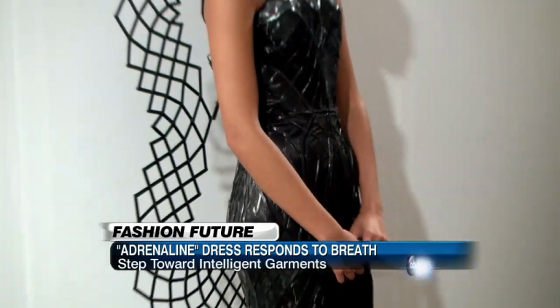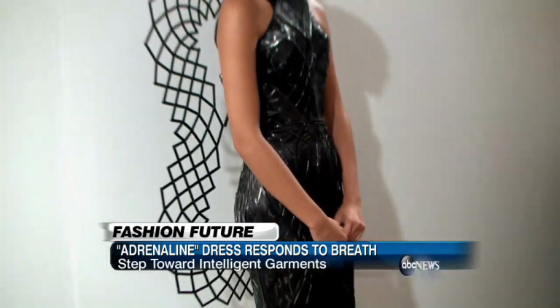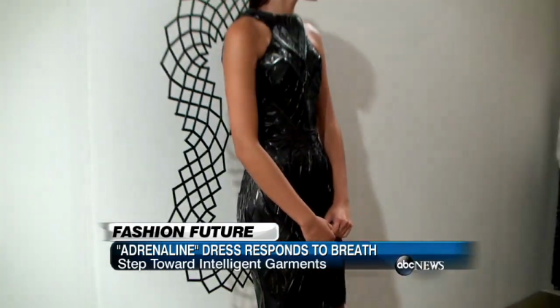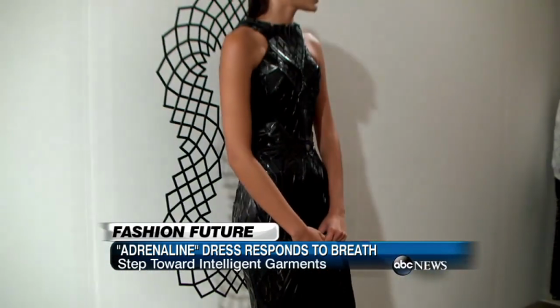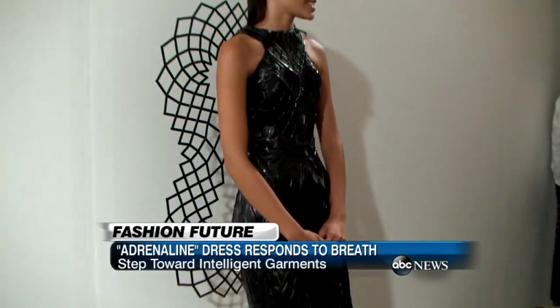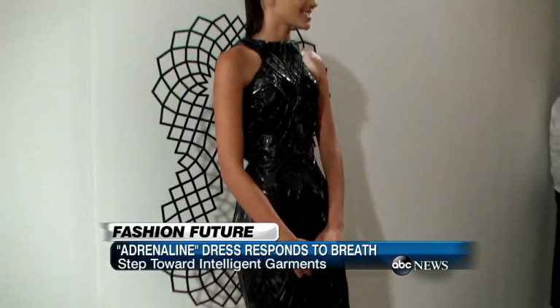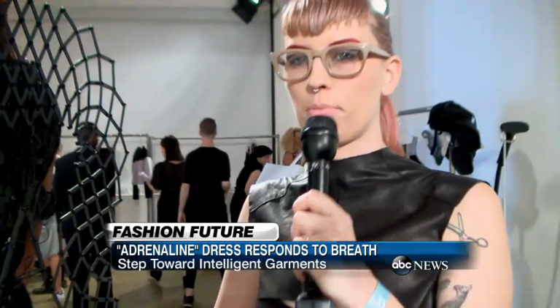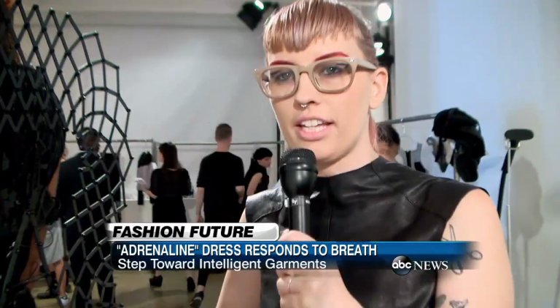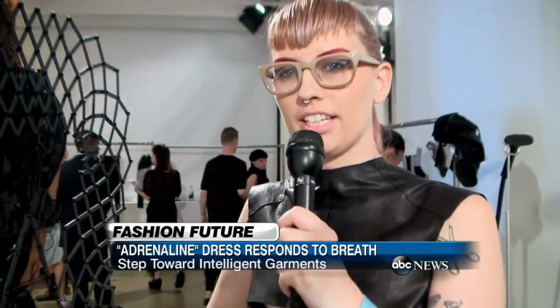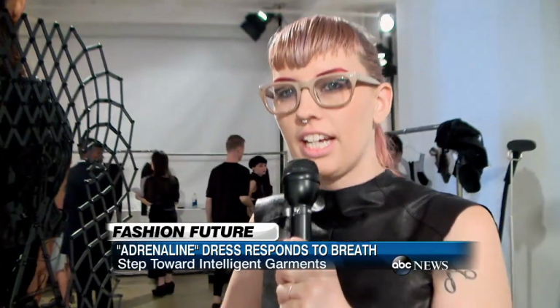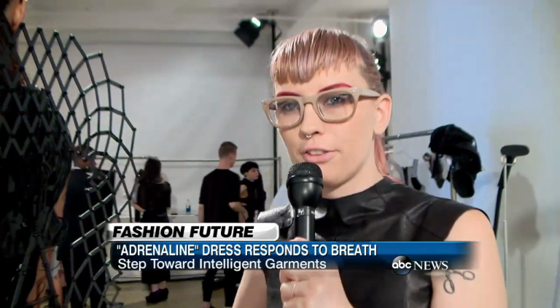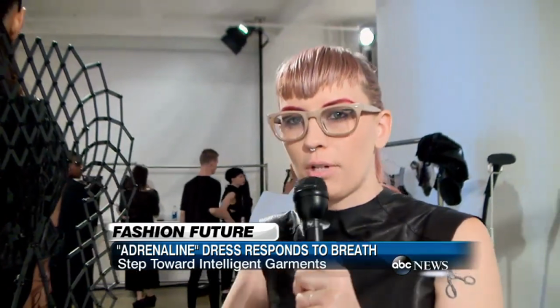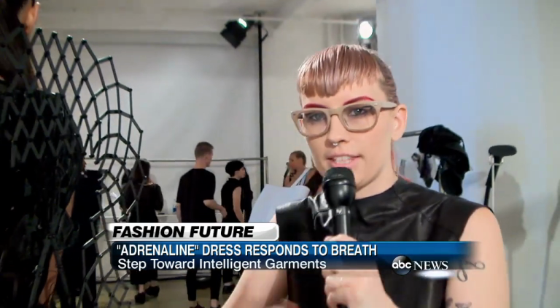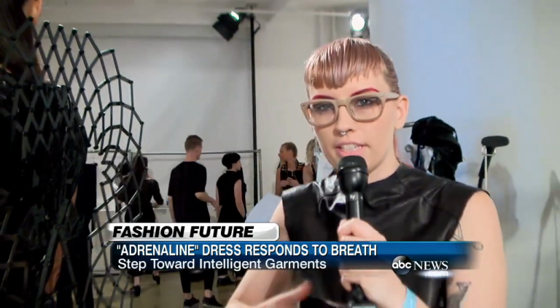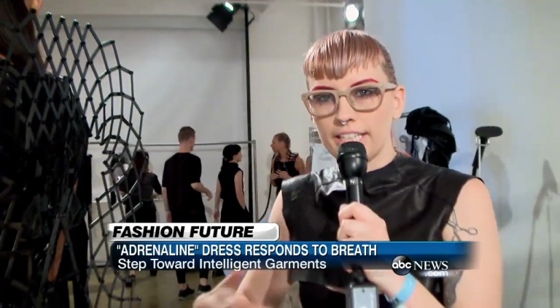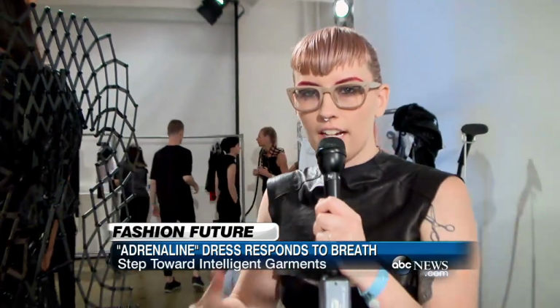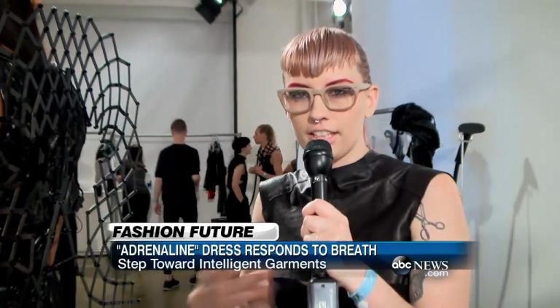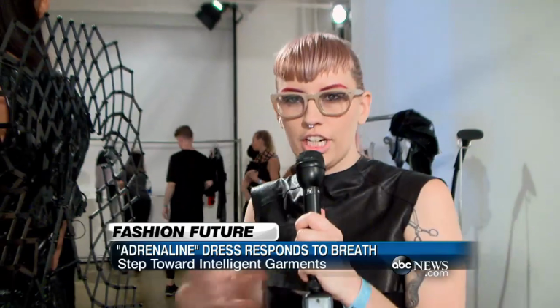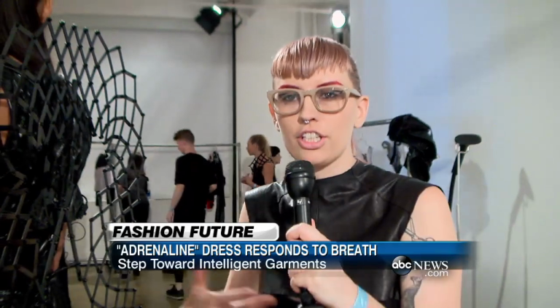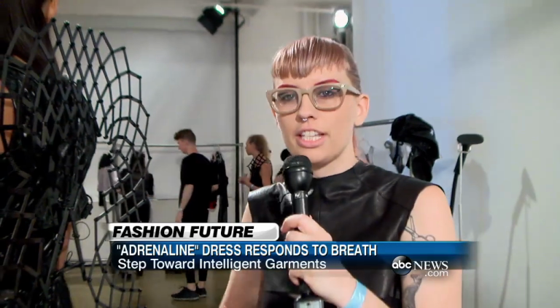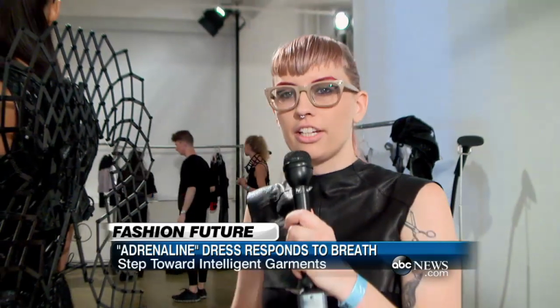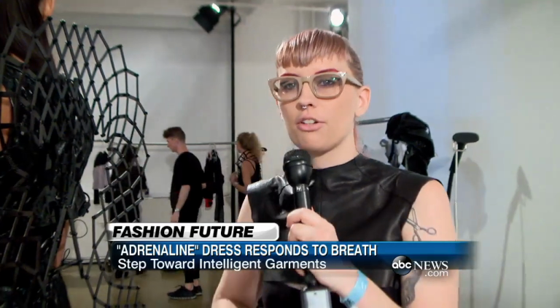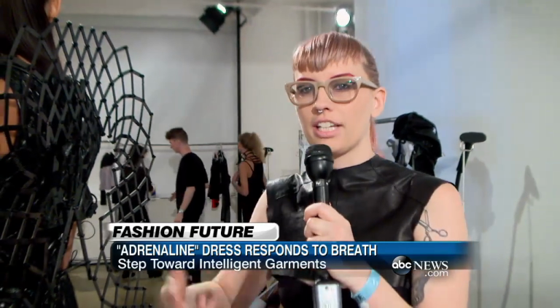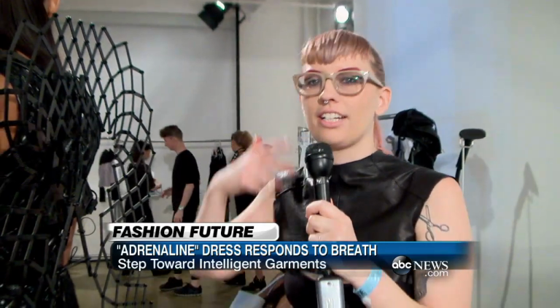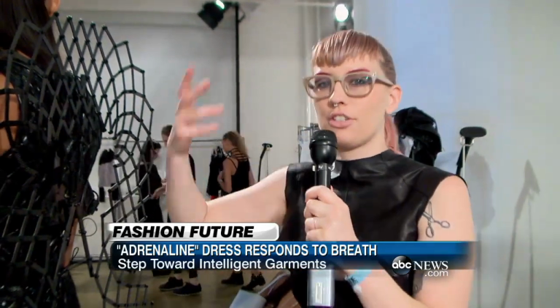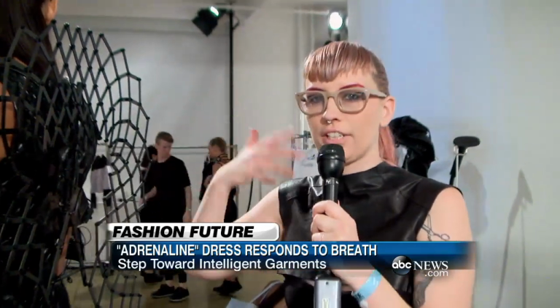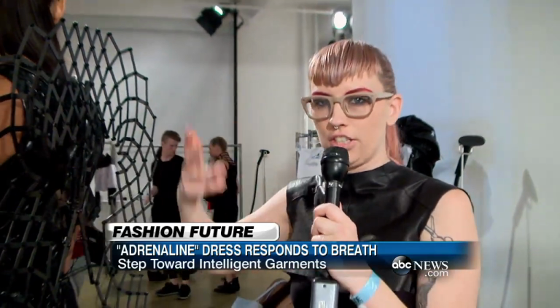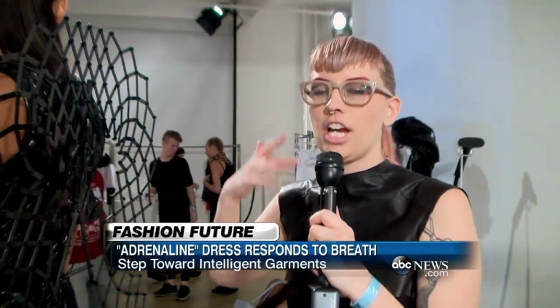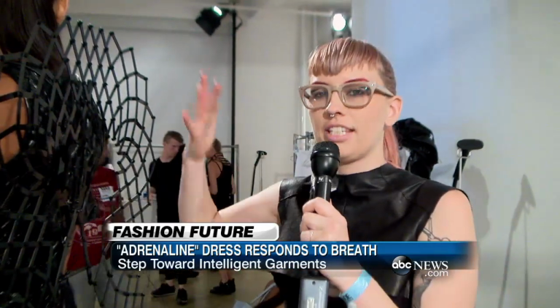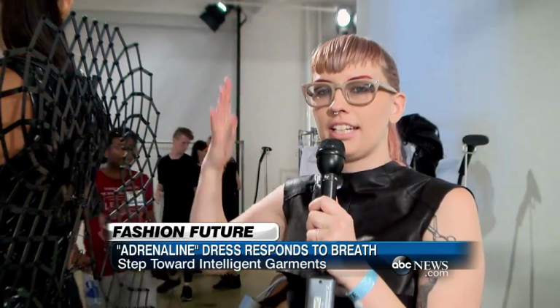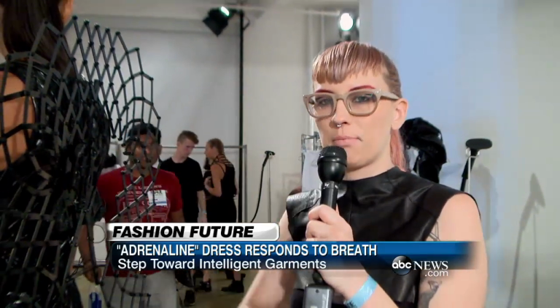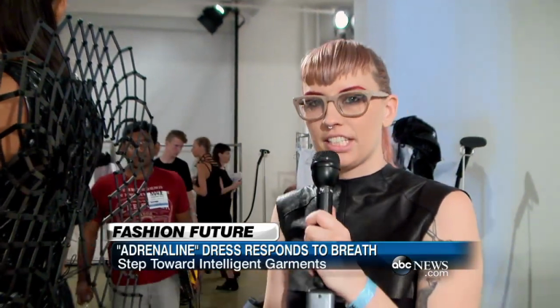The adrenaline sensor is a band on the inside of the dress, and that is responding to your breath. If your breath changes, it knows you're feeling stressed, and then it expands.